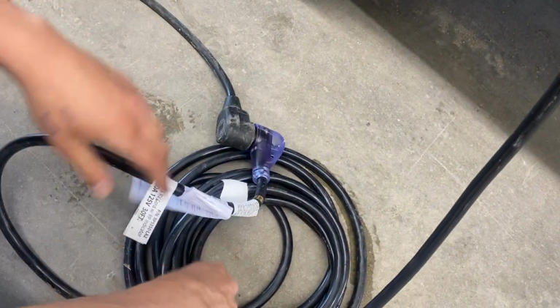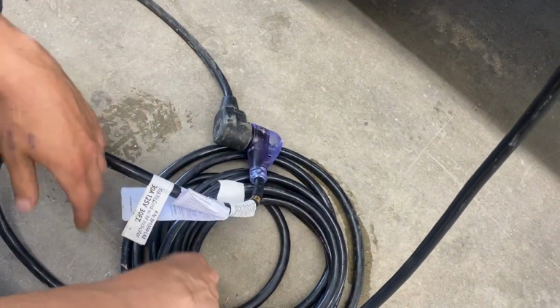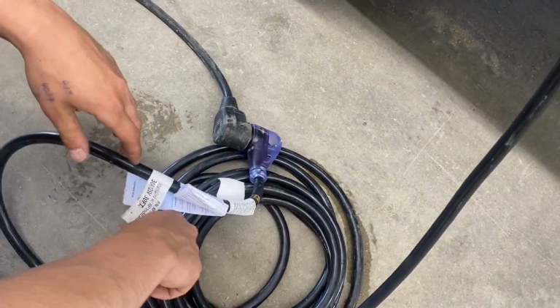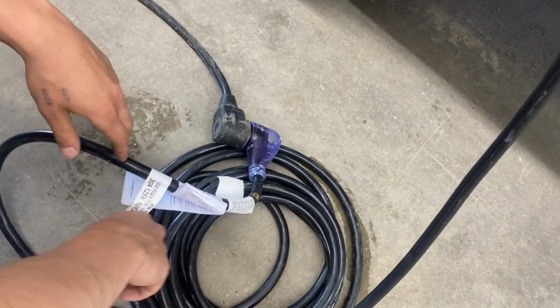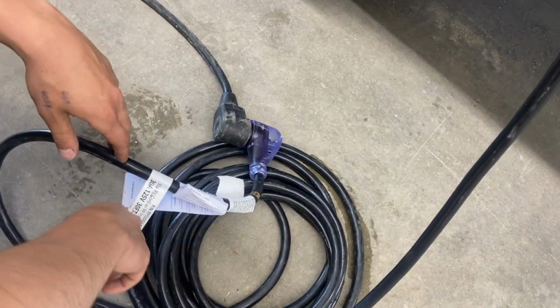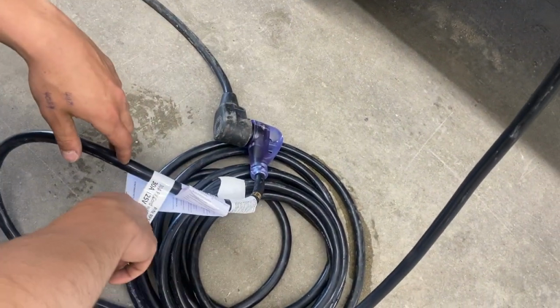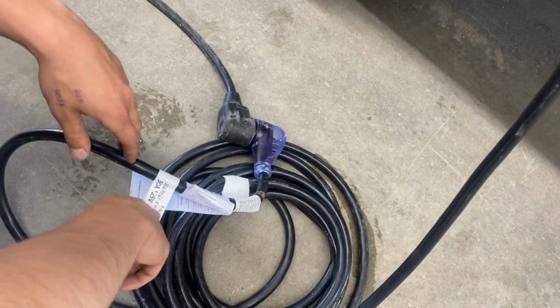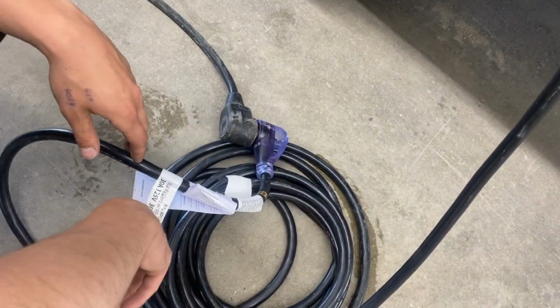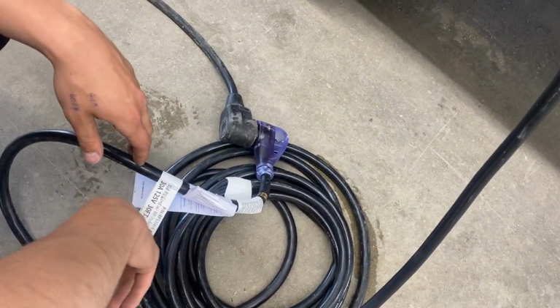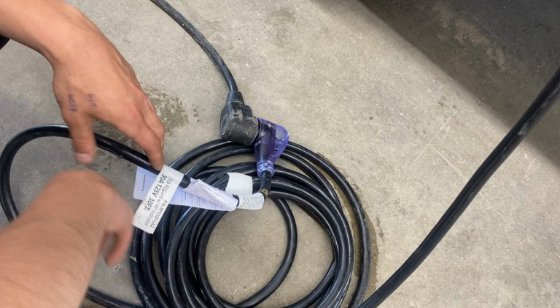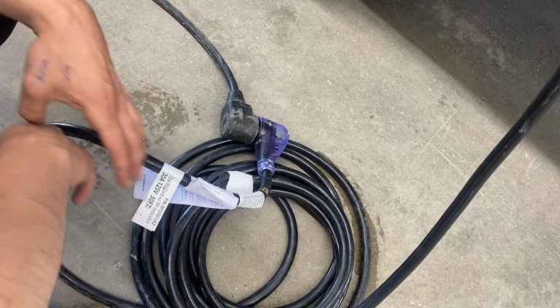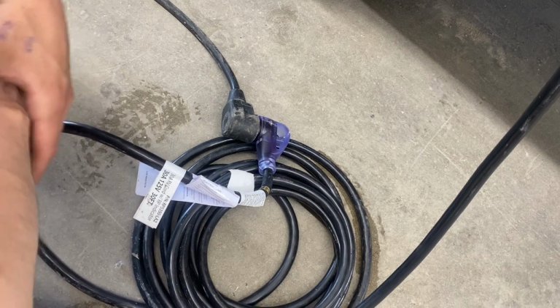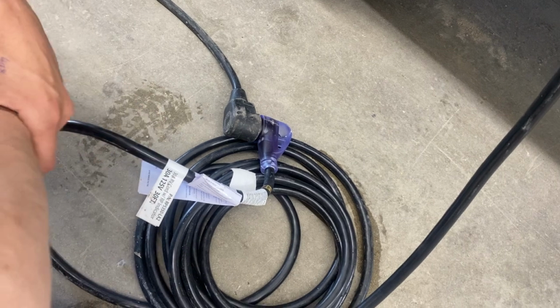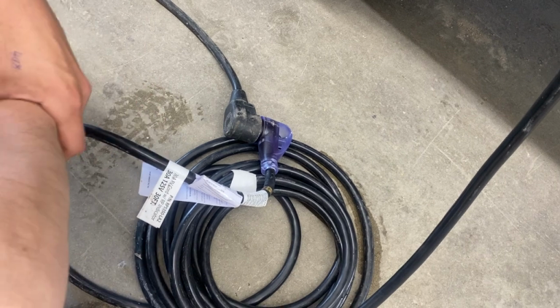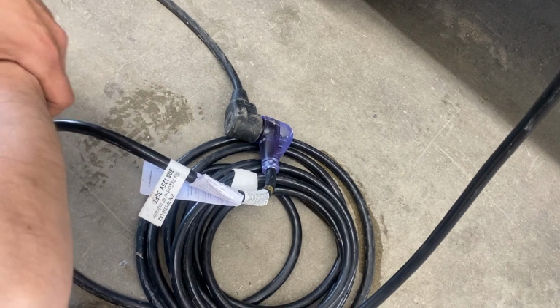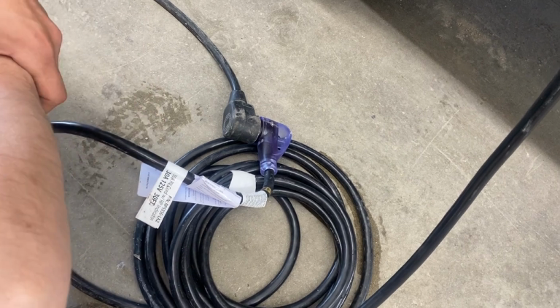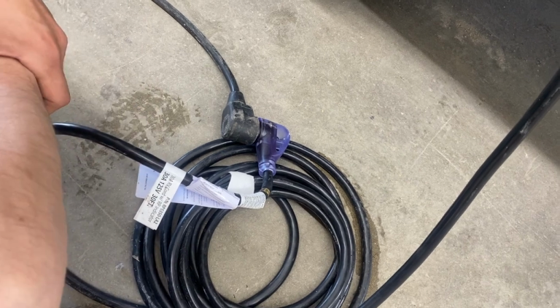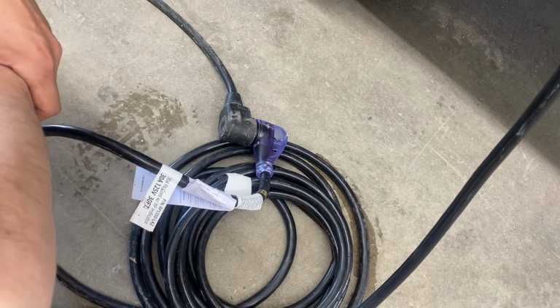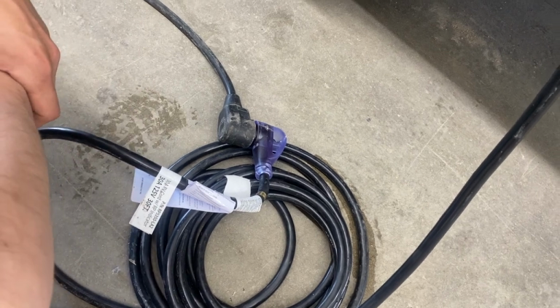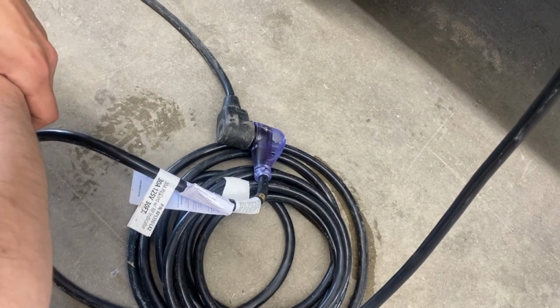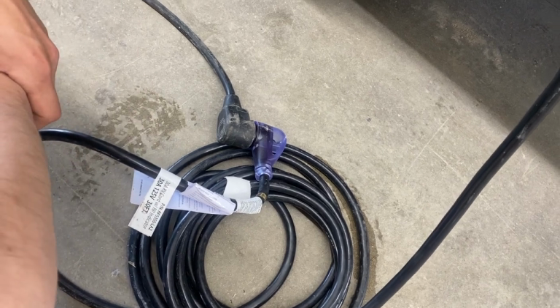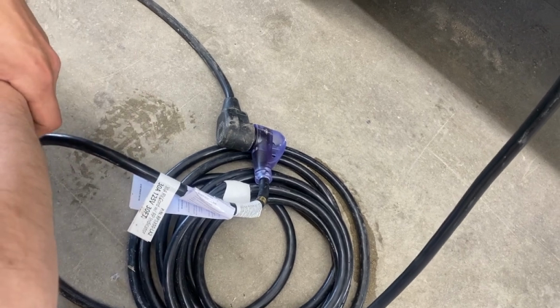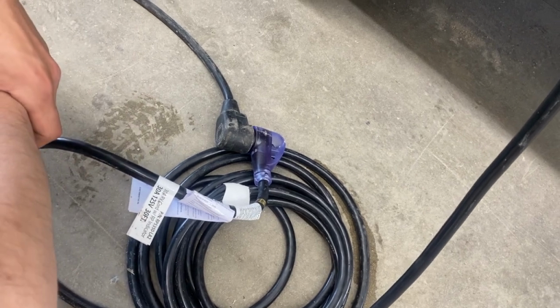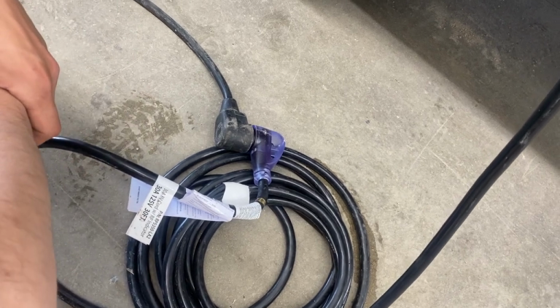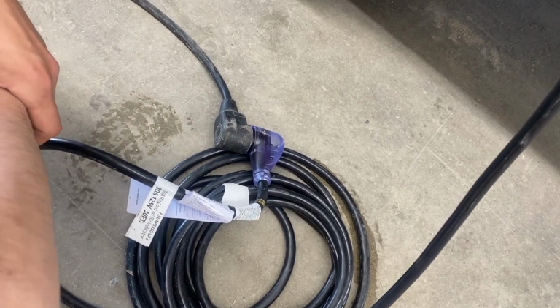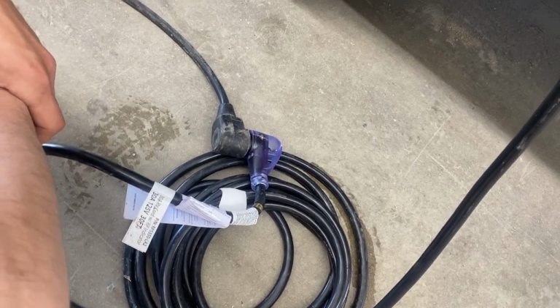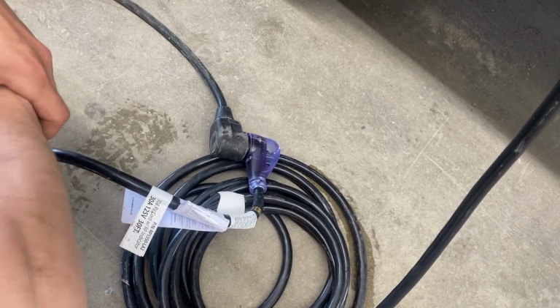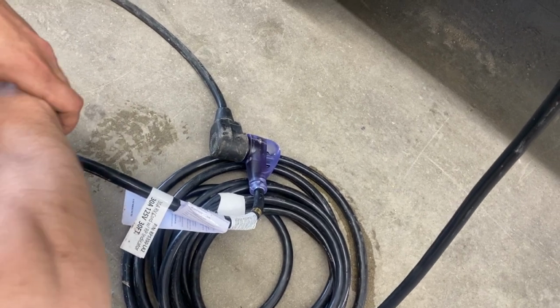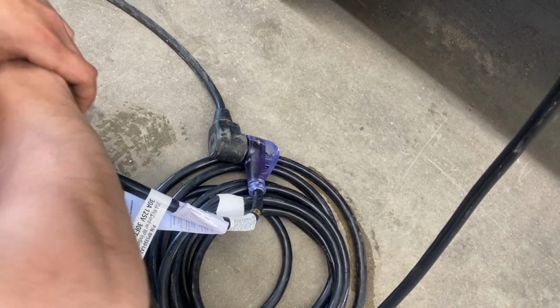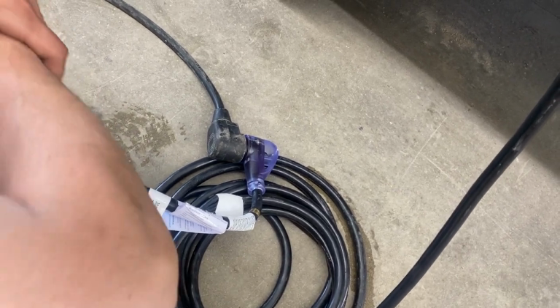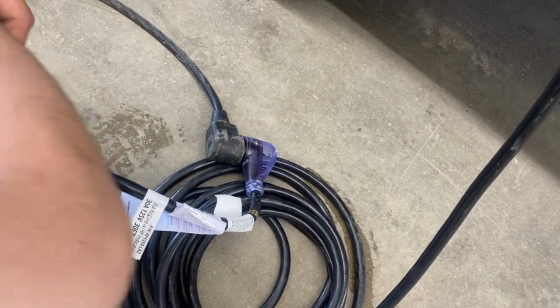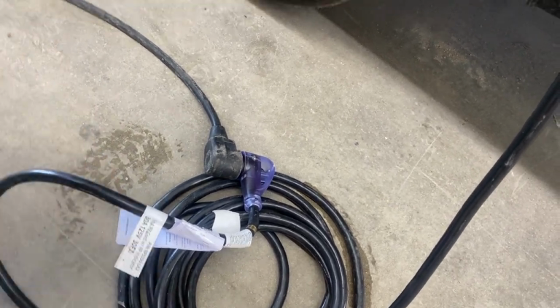We also provide you with a 15 amp adapter, so if you're looking to plug in at home to charge your batteries or run your fridge, you've got the power to do so.